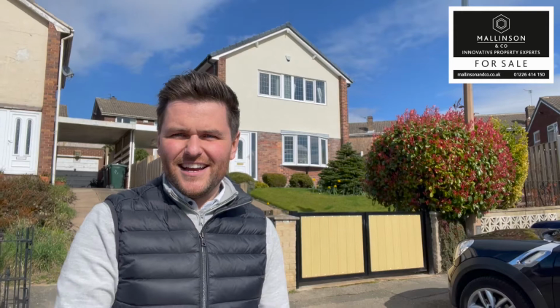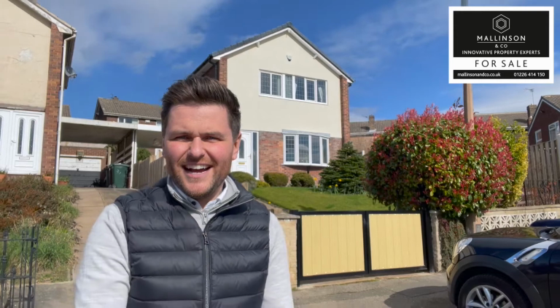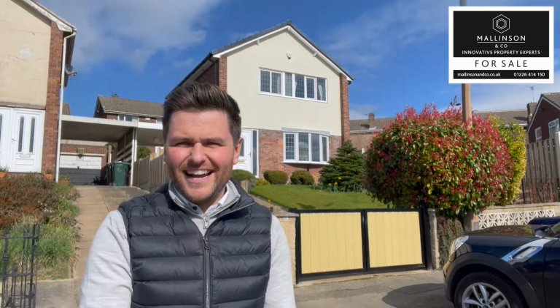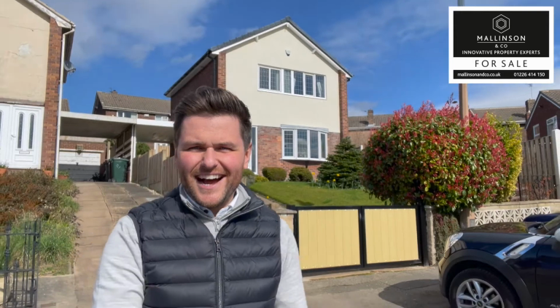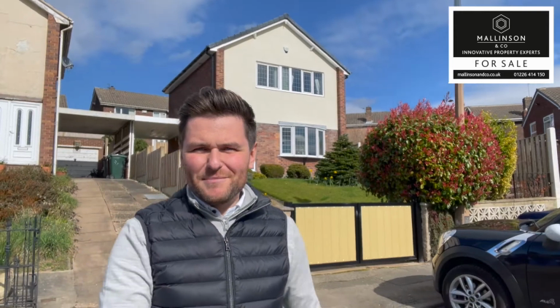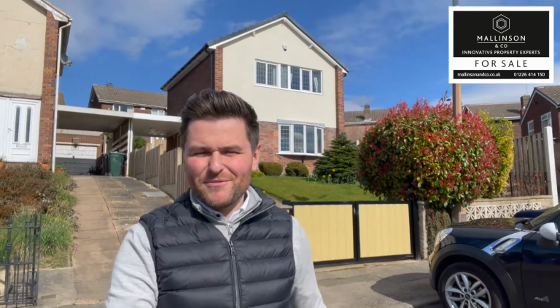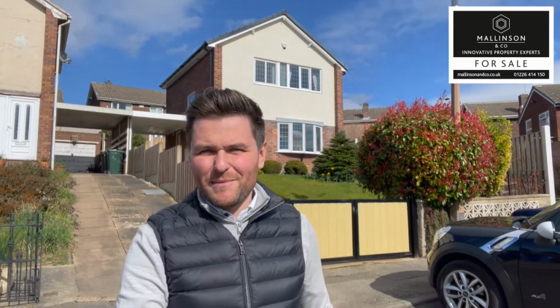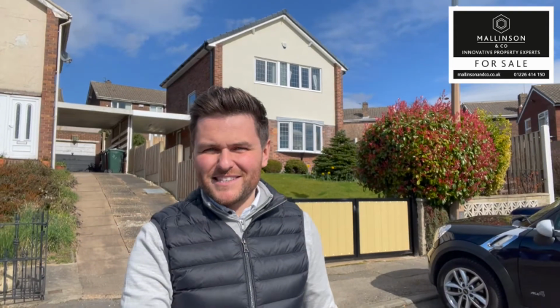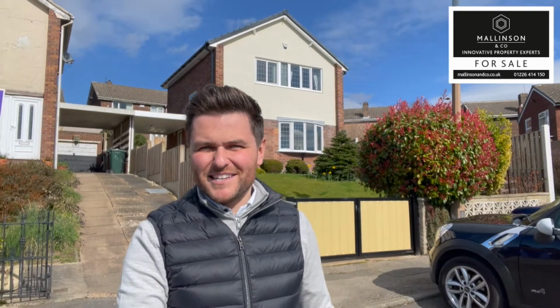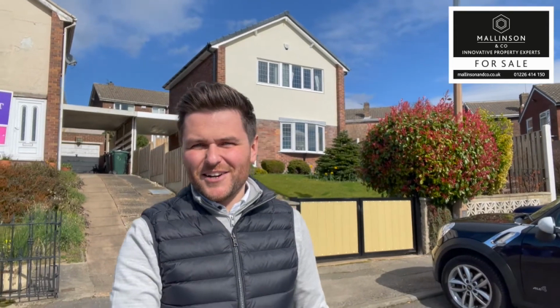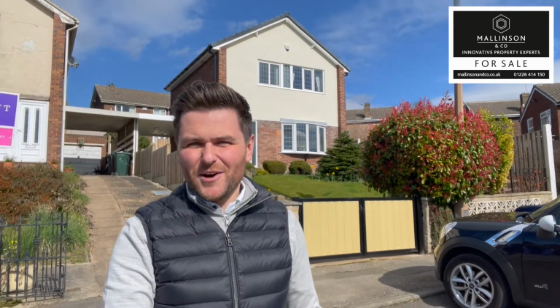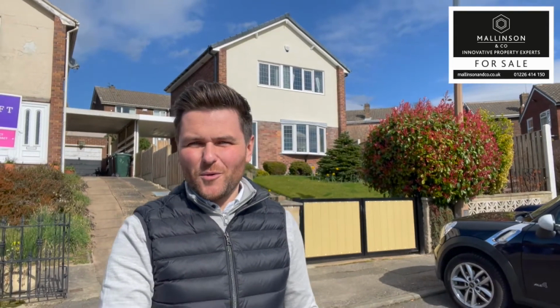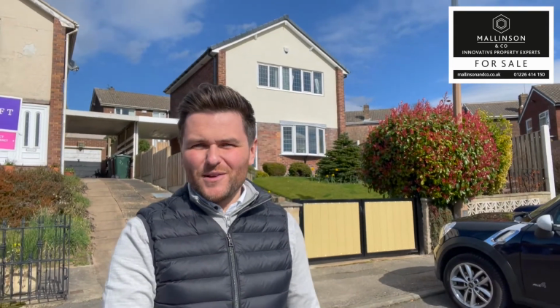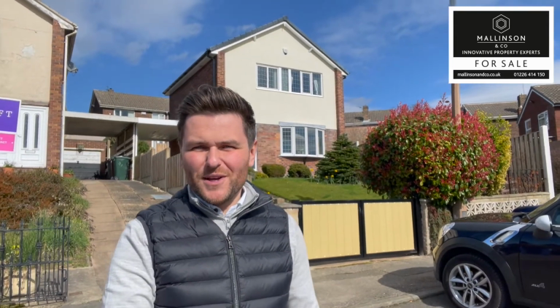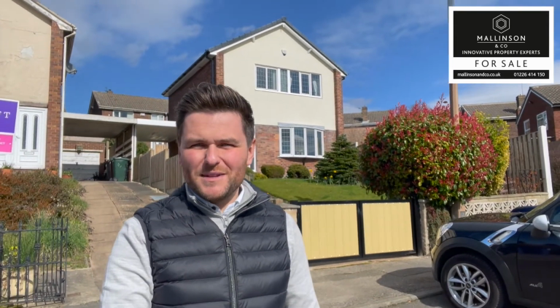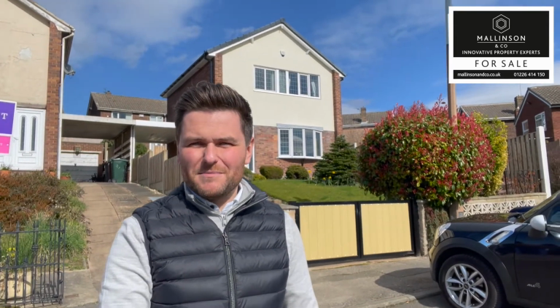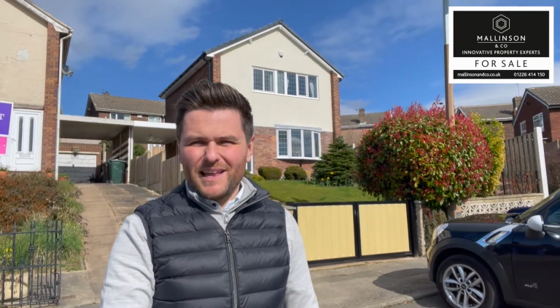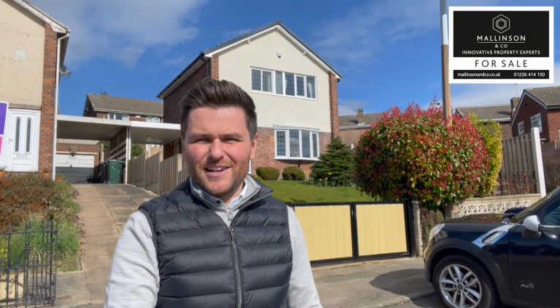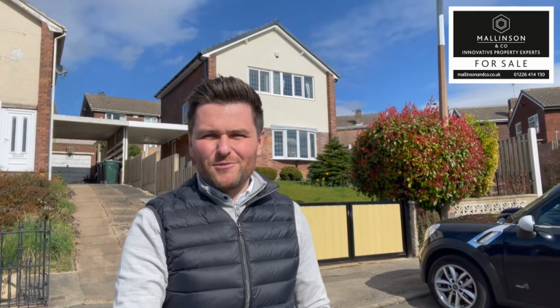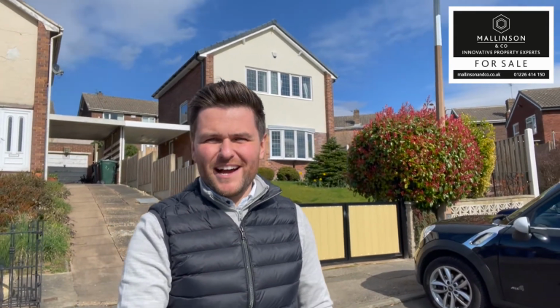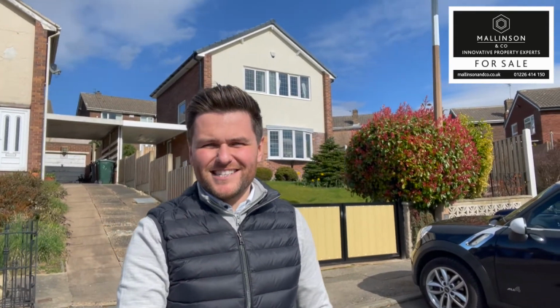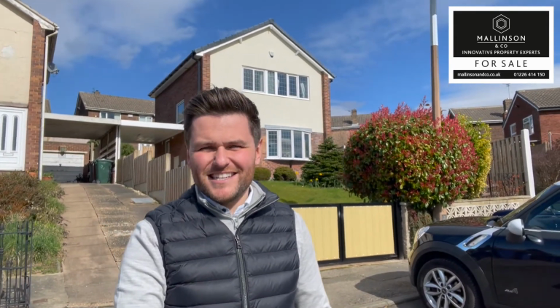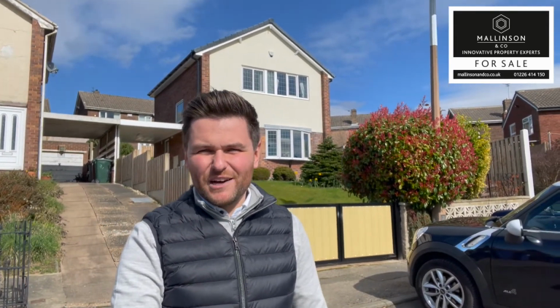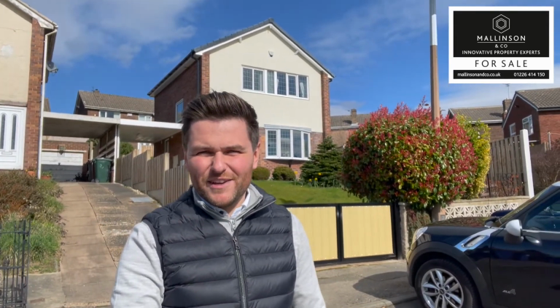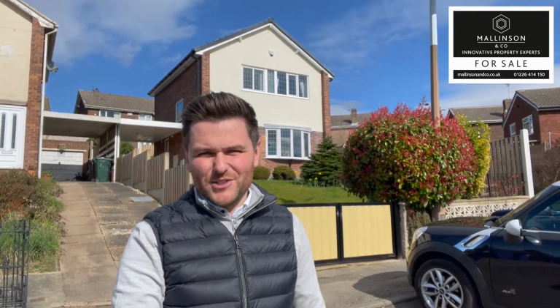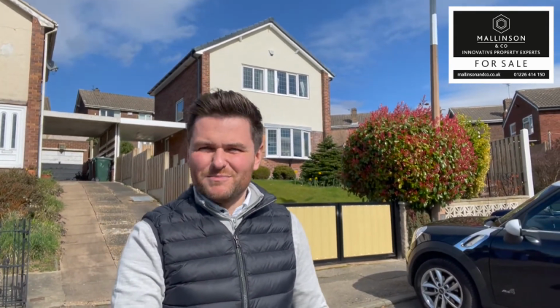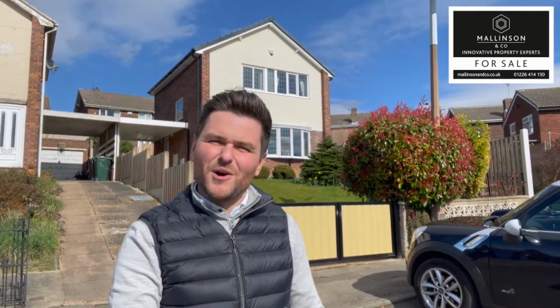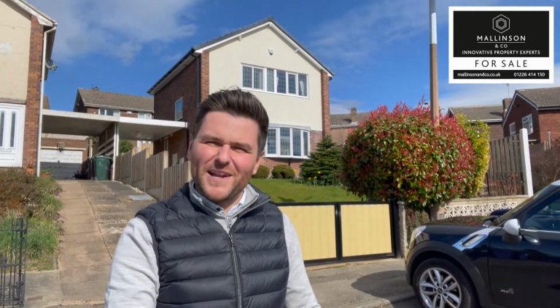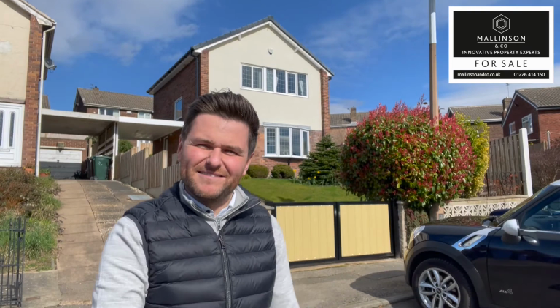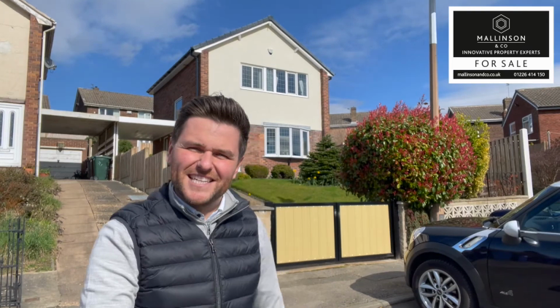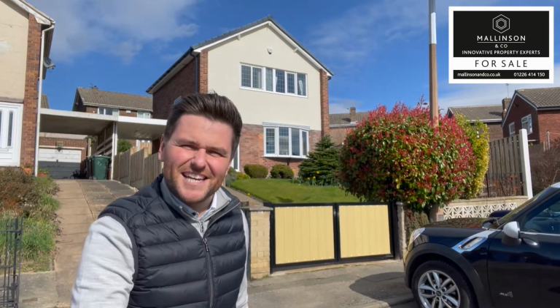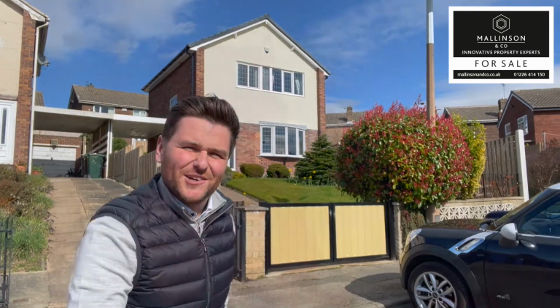Hi, I'm Ben from Mallinson & Co. Welcome to Milano Rise at Darfield. Come on in, let's take a look.